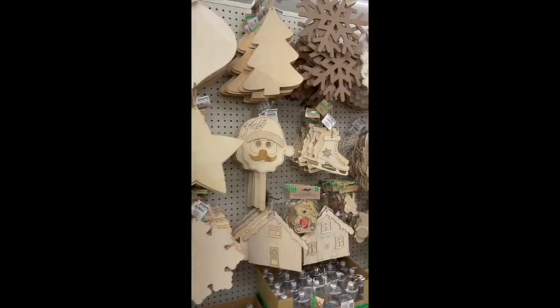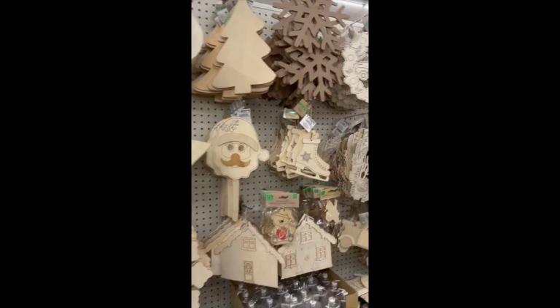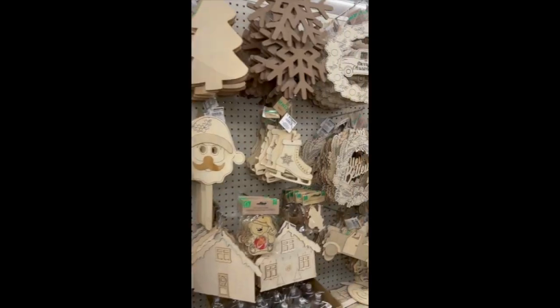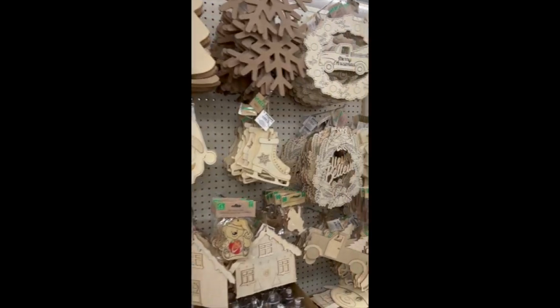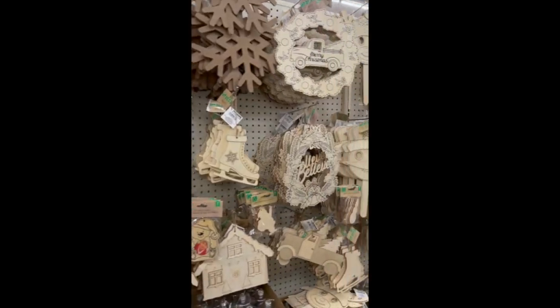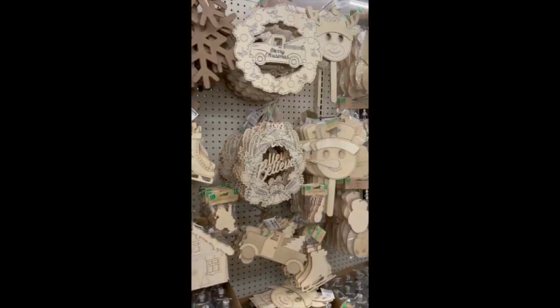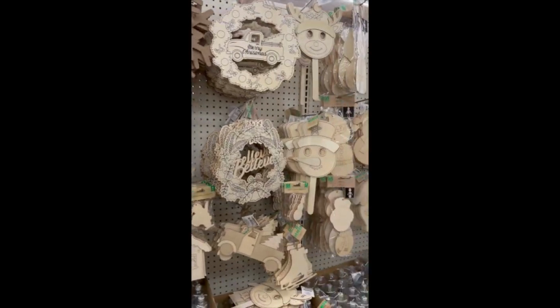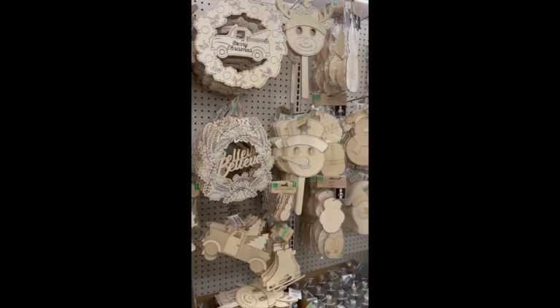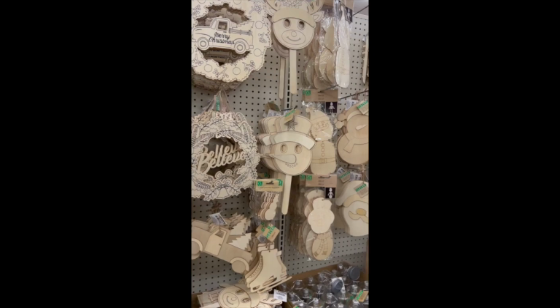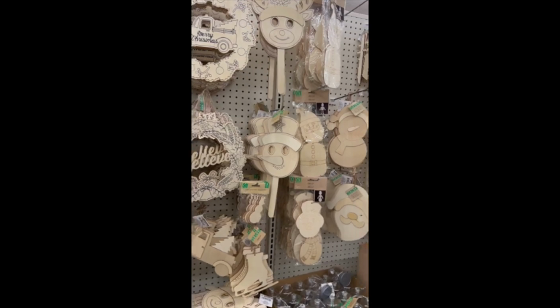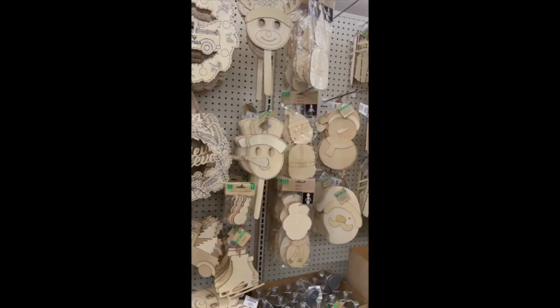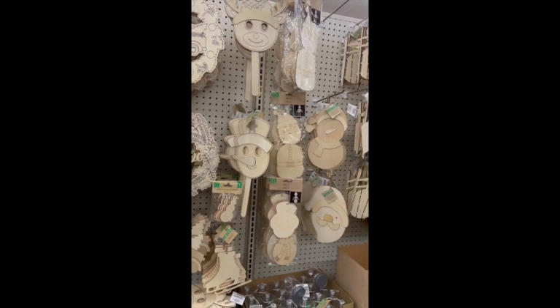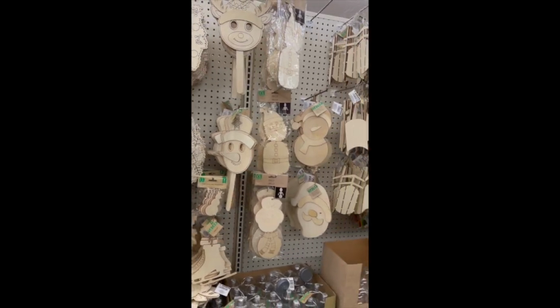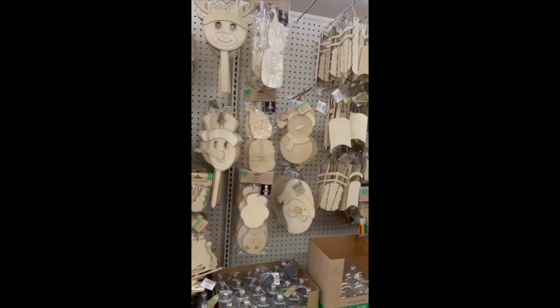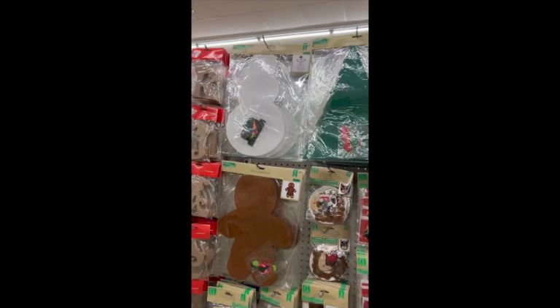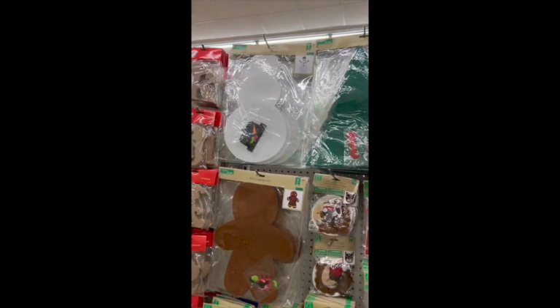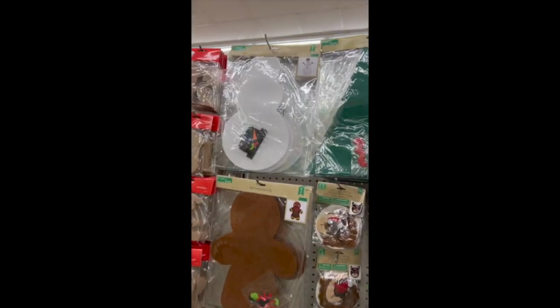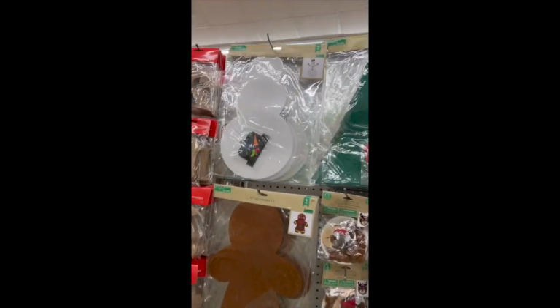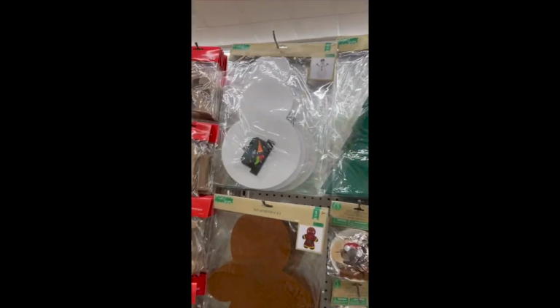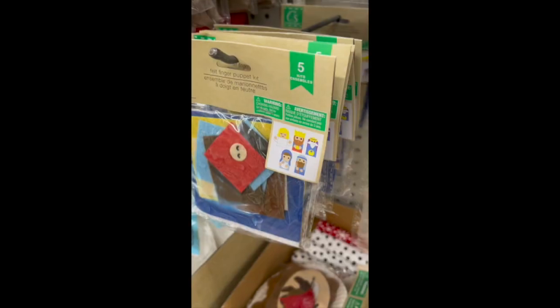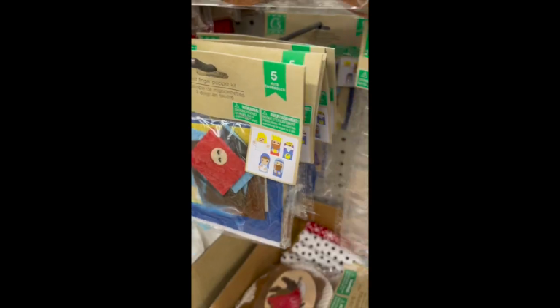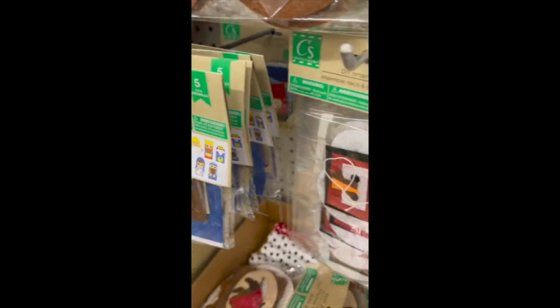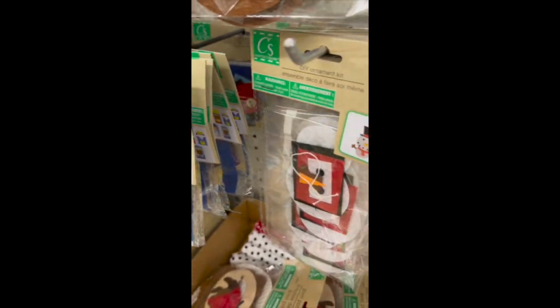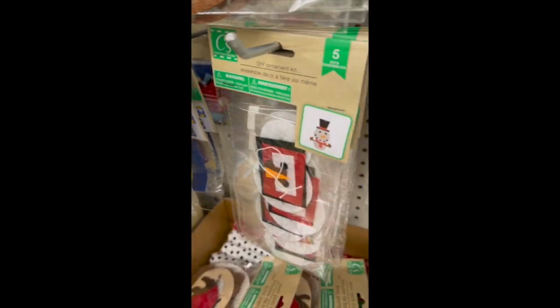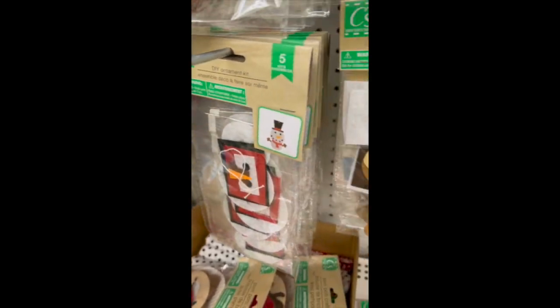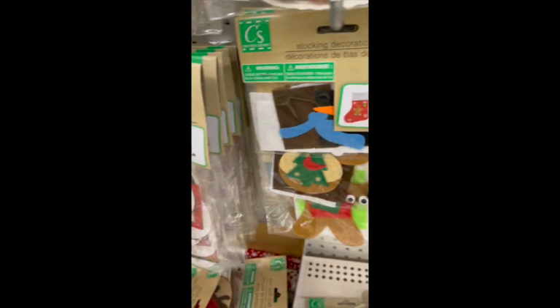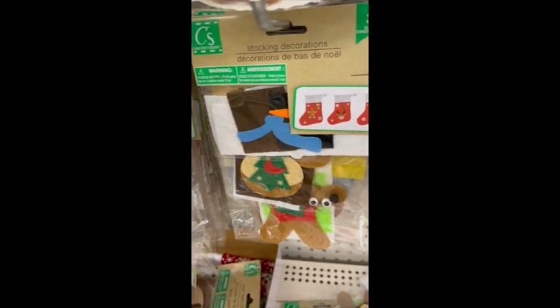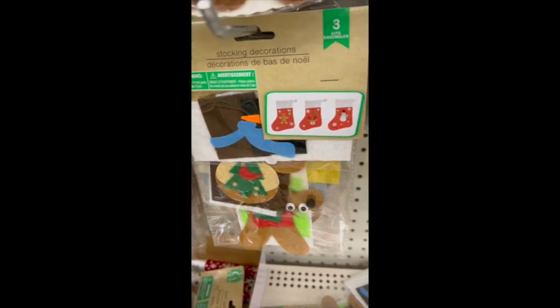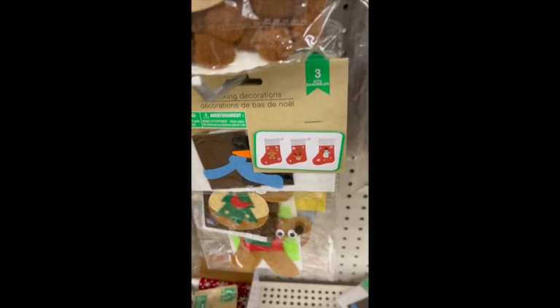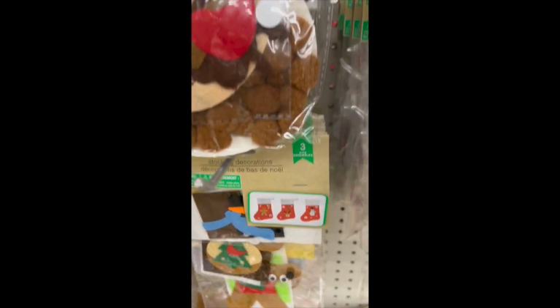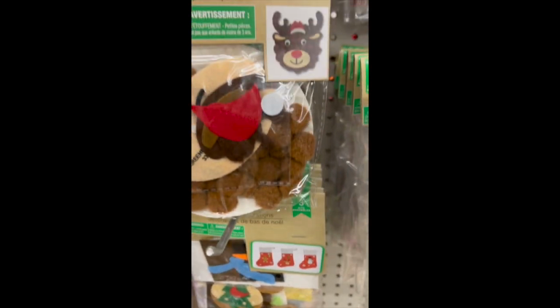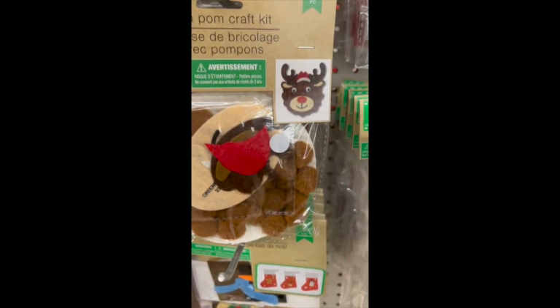There are tons of wood shapes and large felt shapes for crafting, plus a selection of ready-made craft kits.